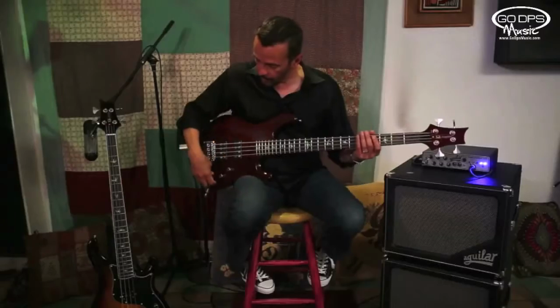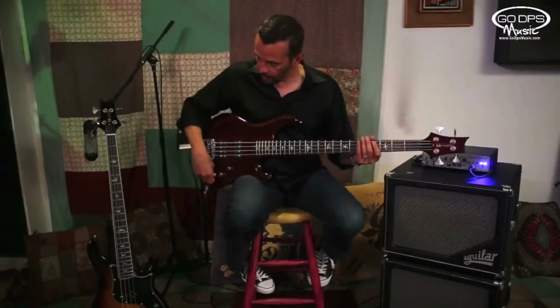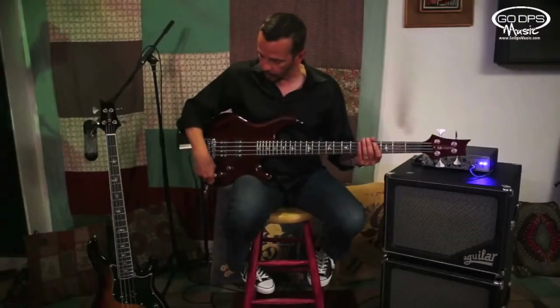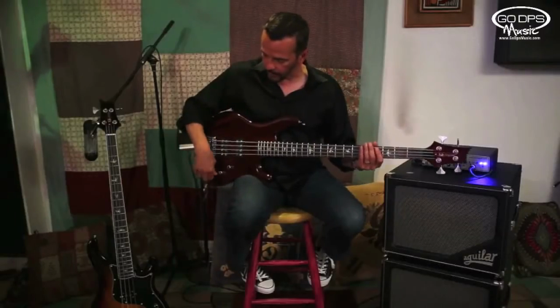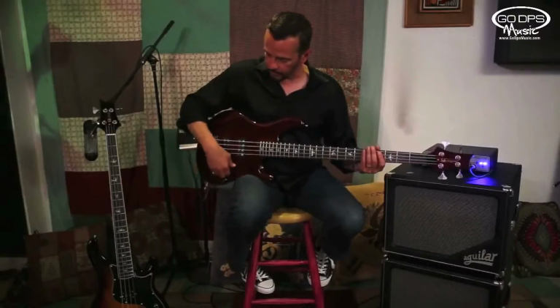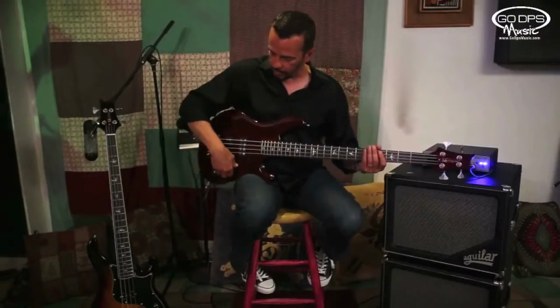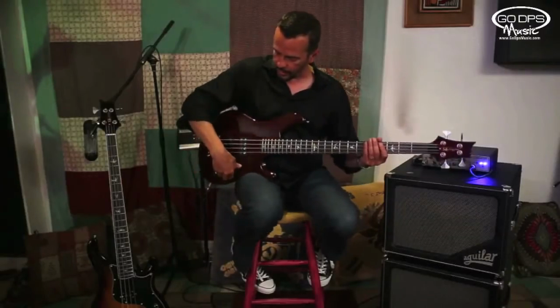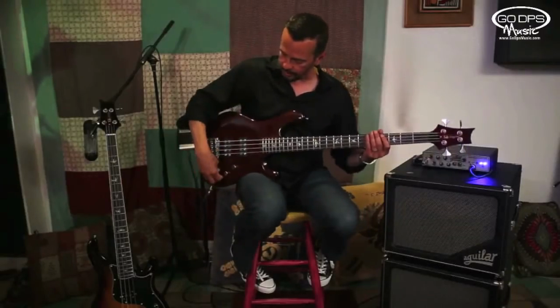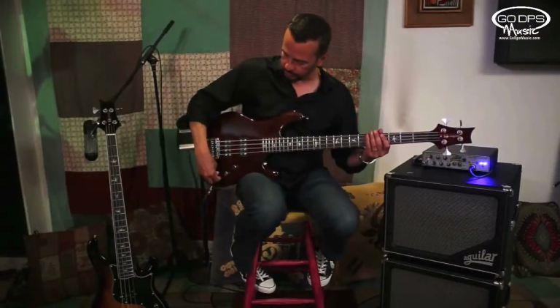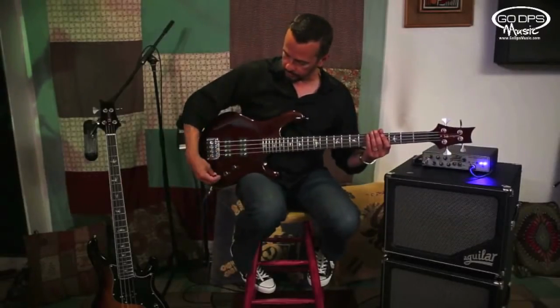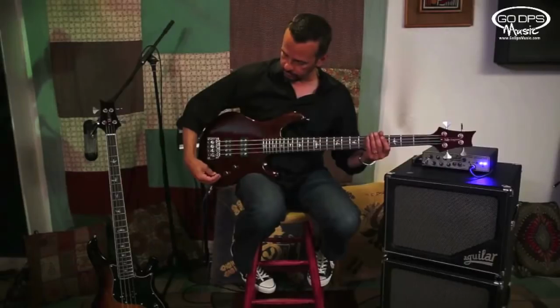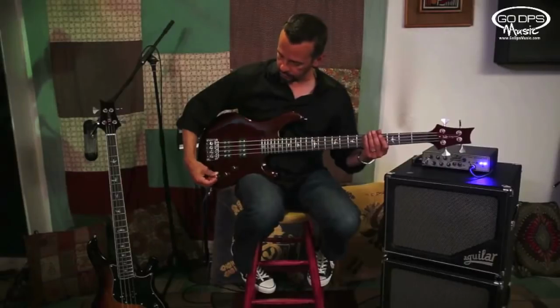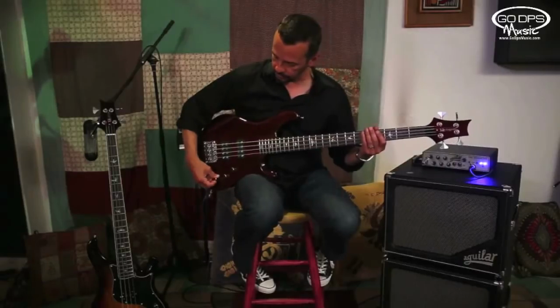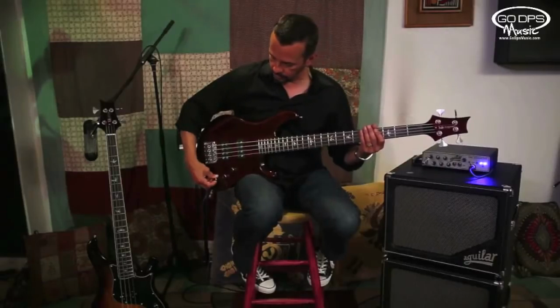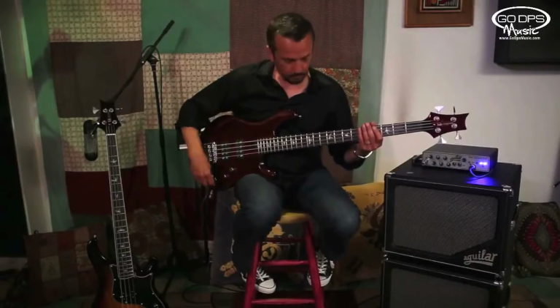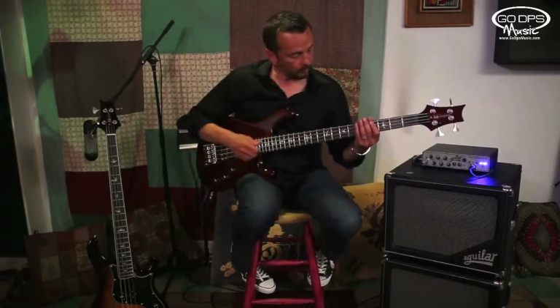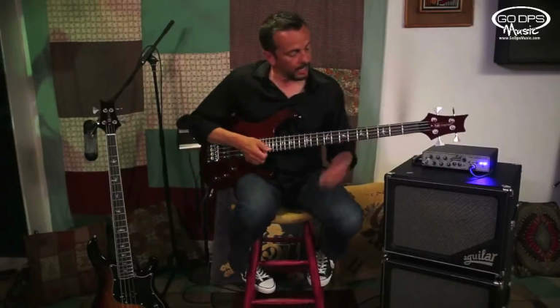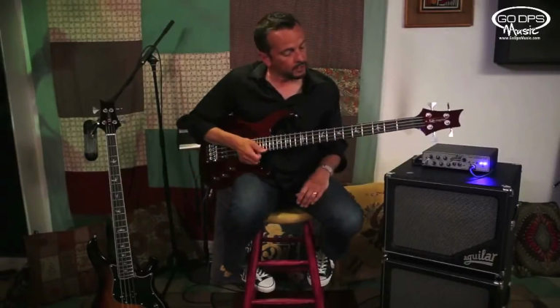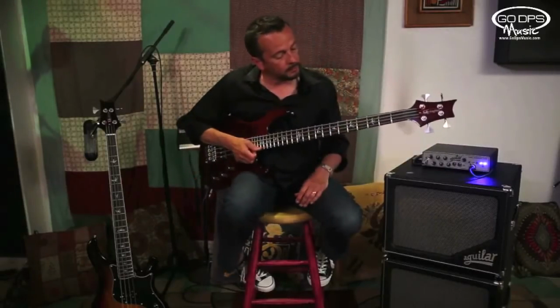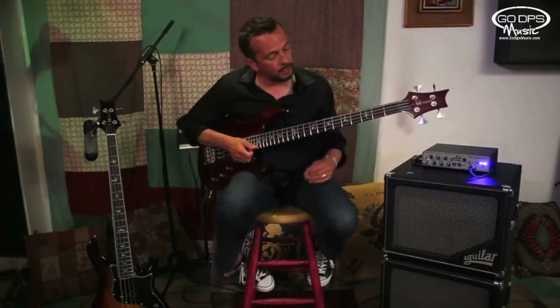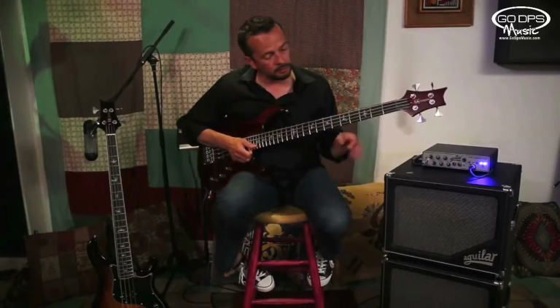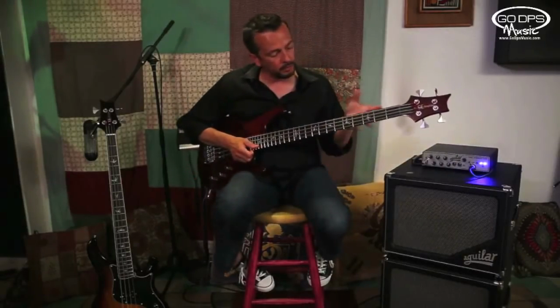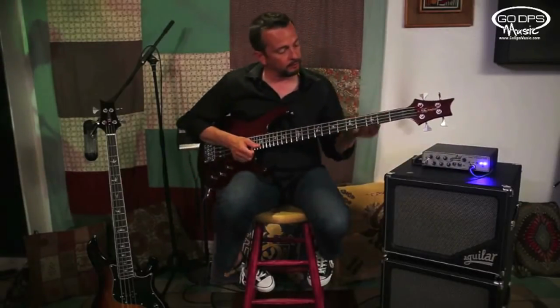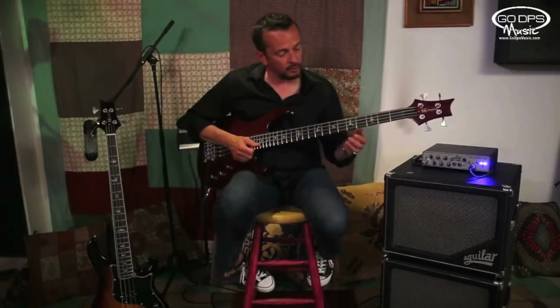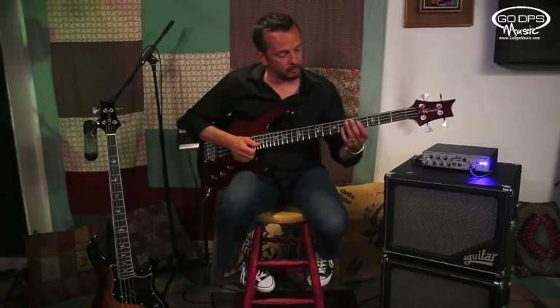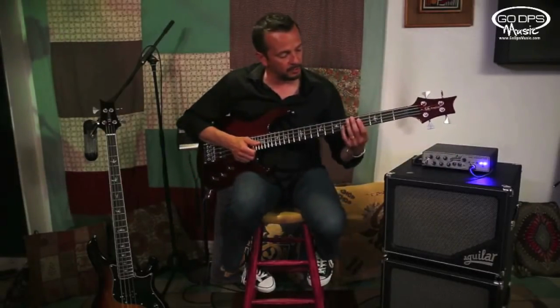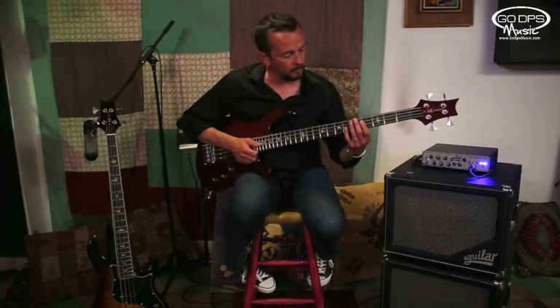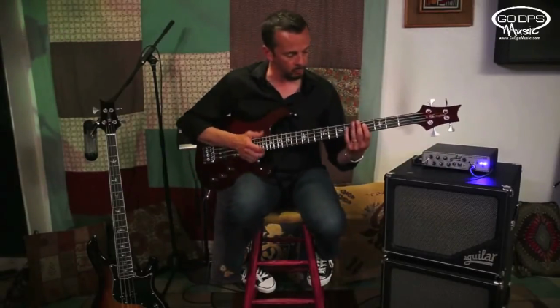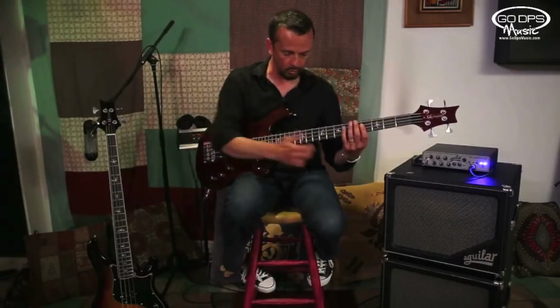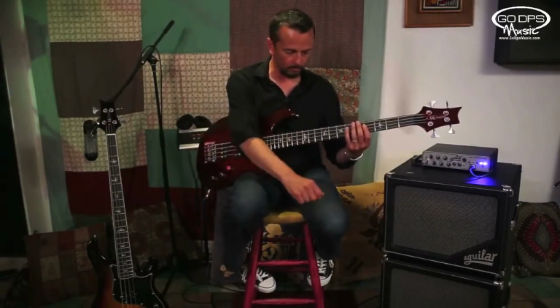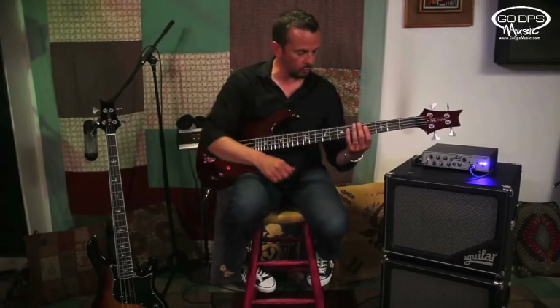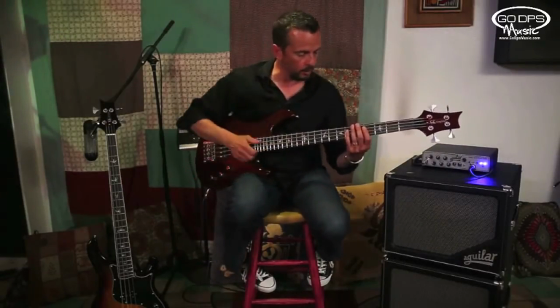Both pickups all the way up — more of a slap type sound, nice signature bright top end, warm low.